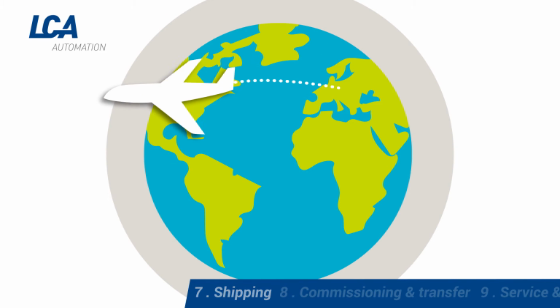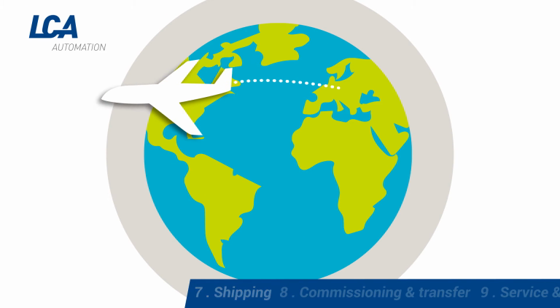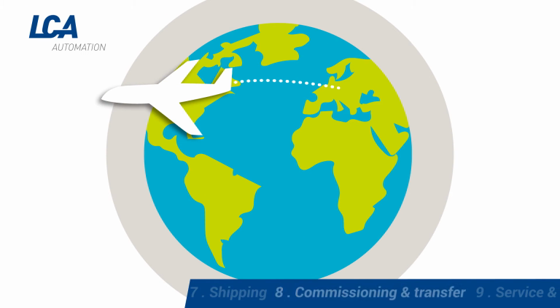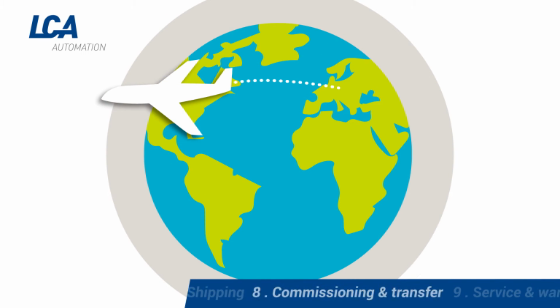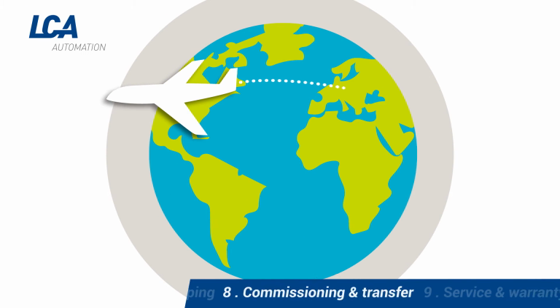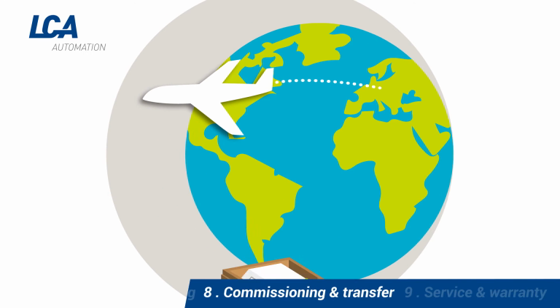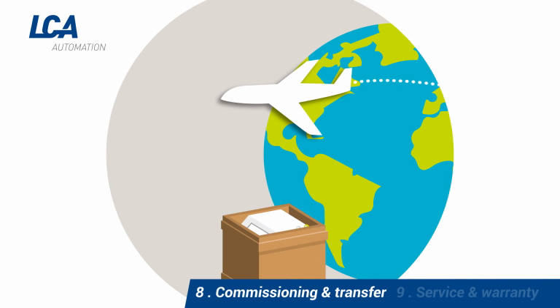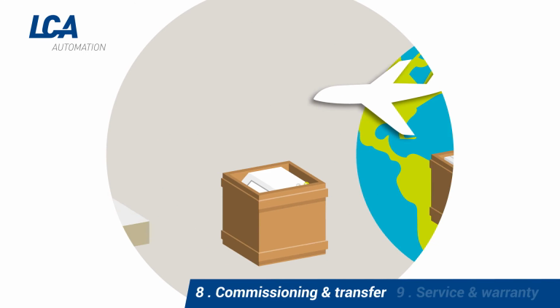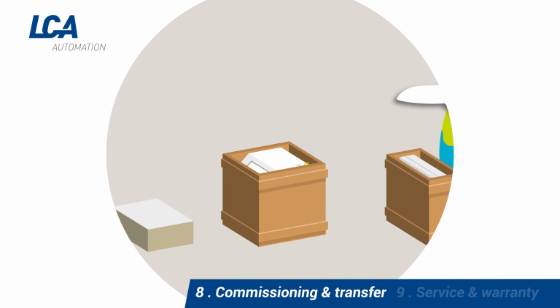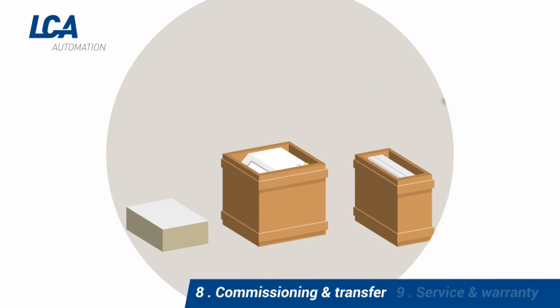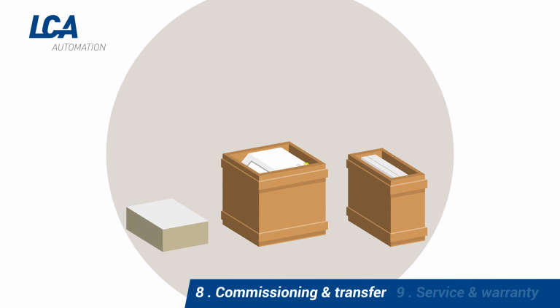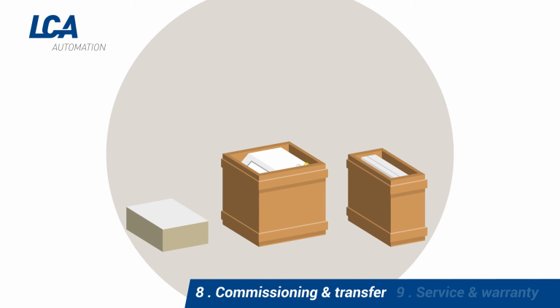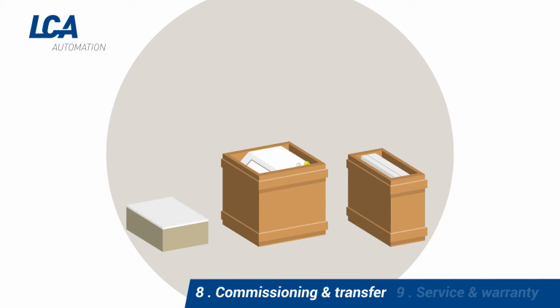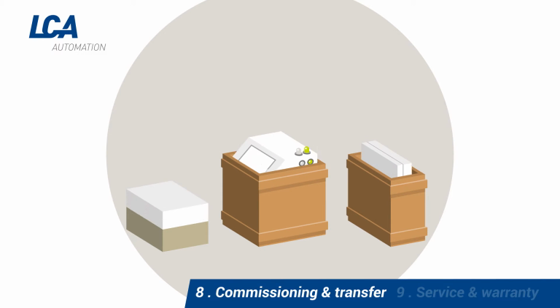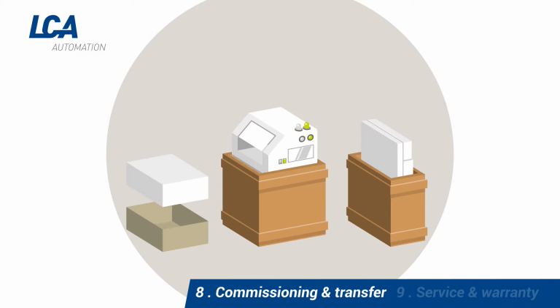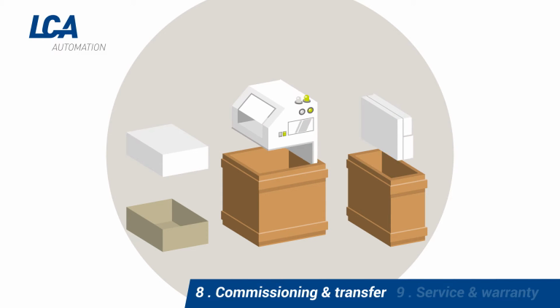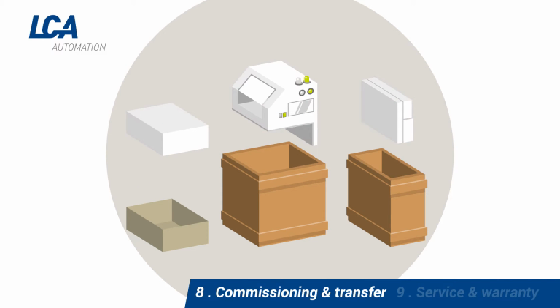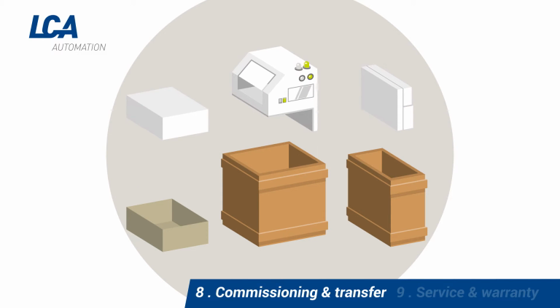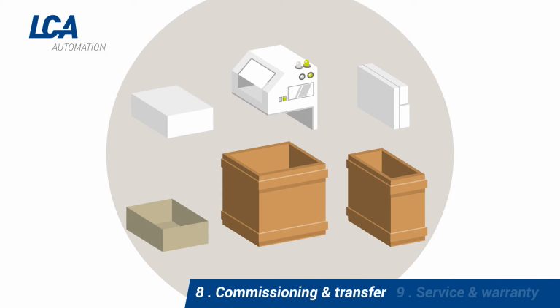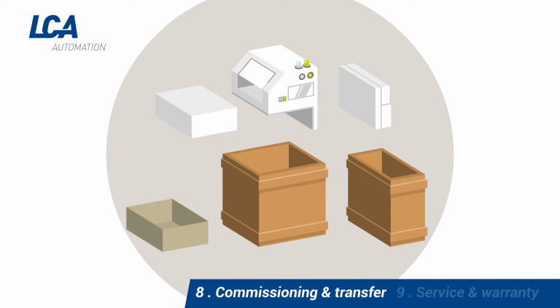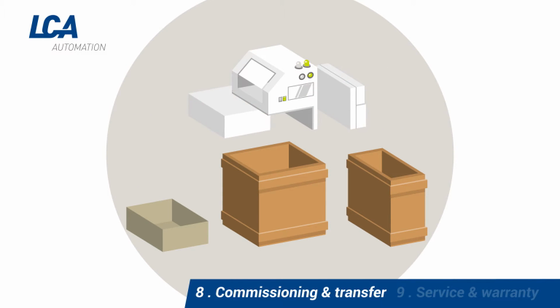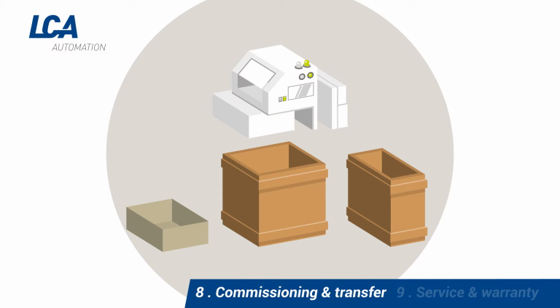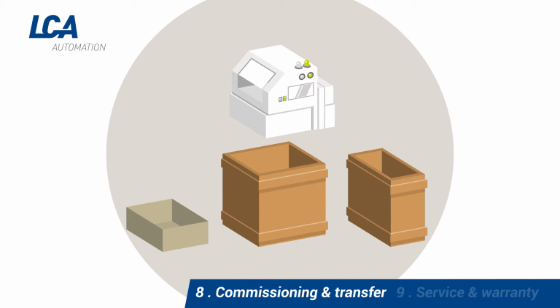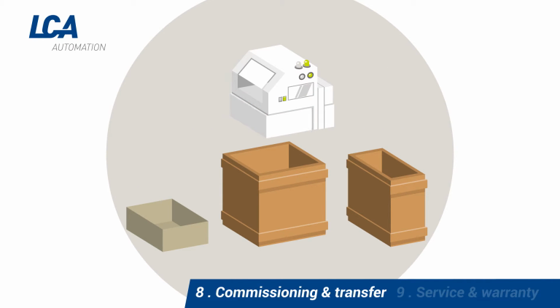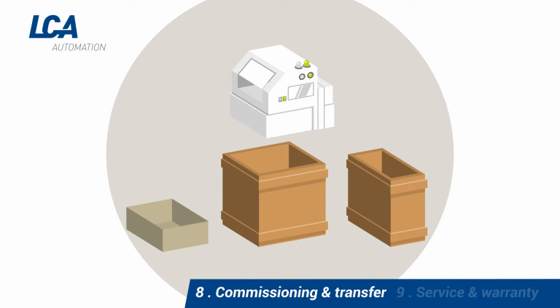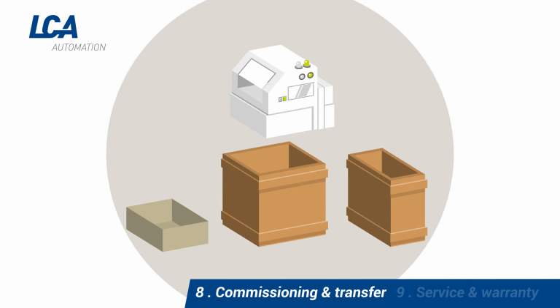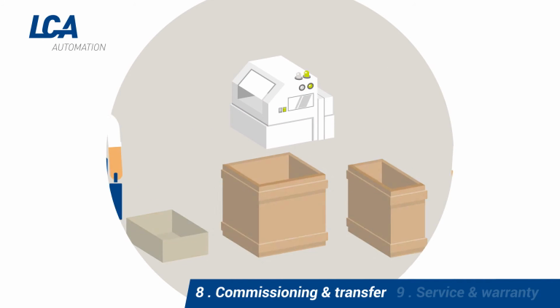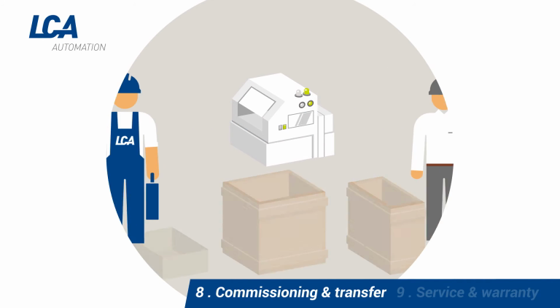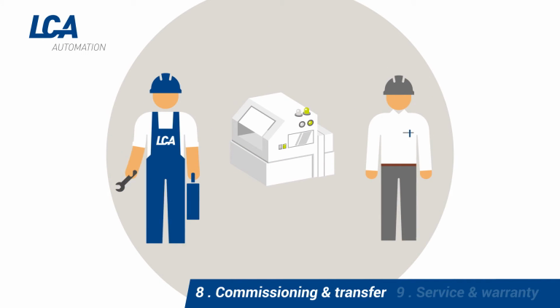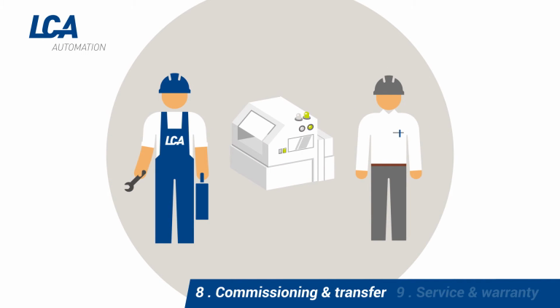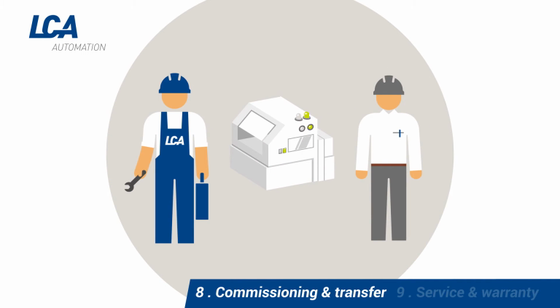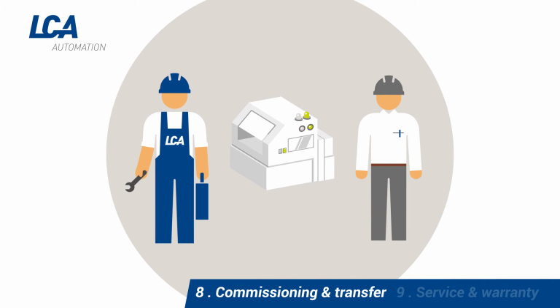LCA experts reassemble the machine, make sure it is operational, and hand it over to the customer.